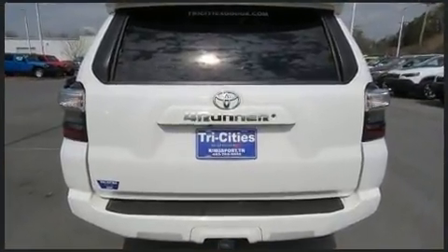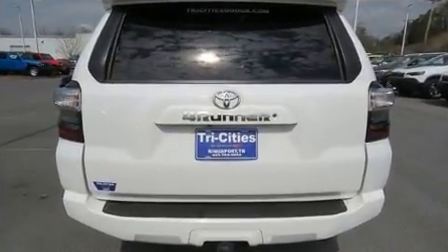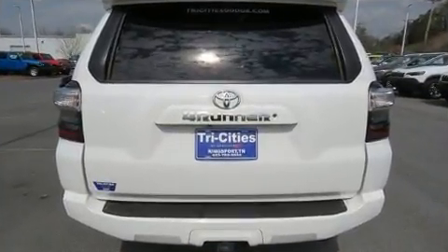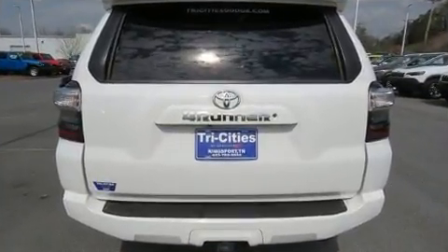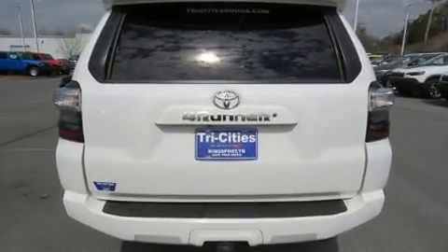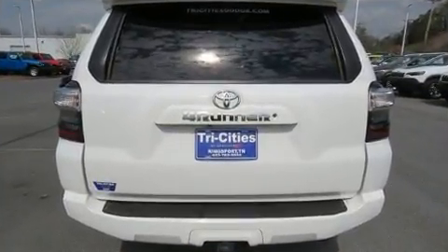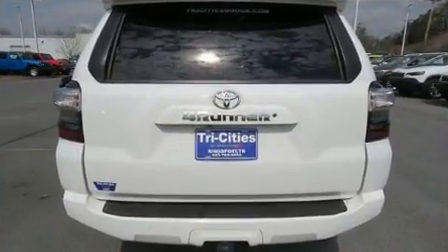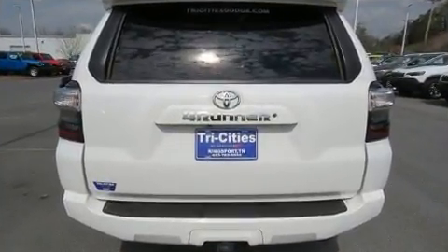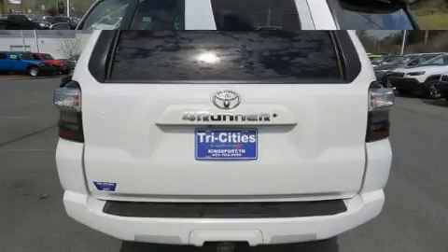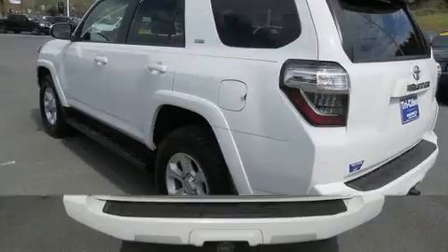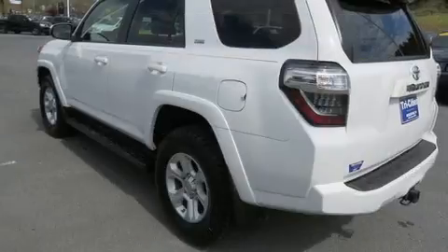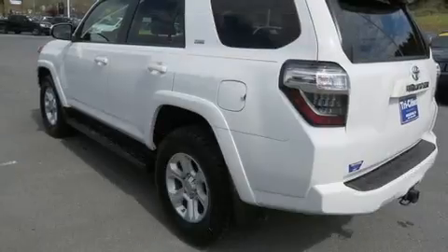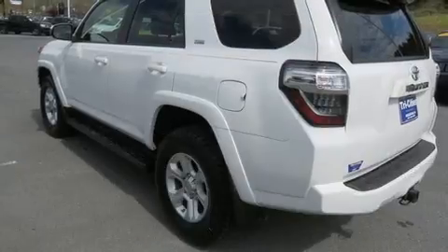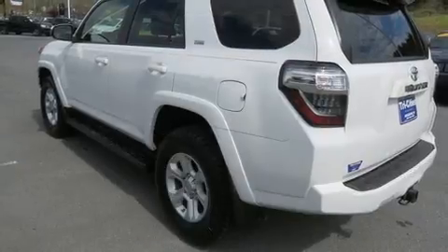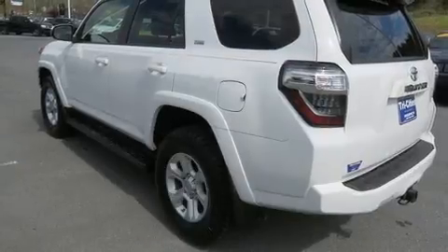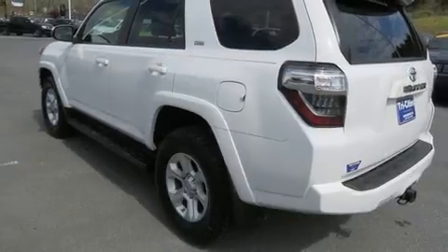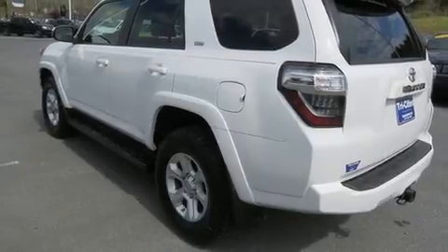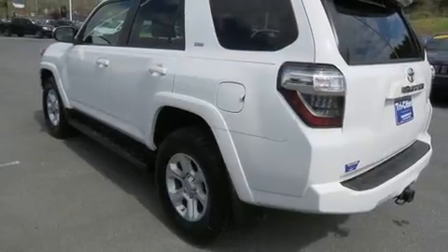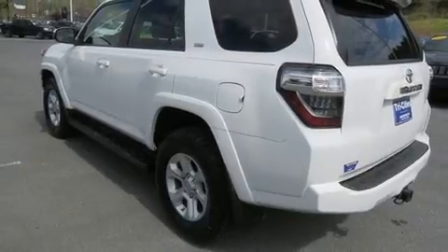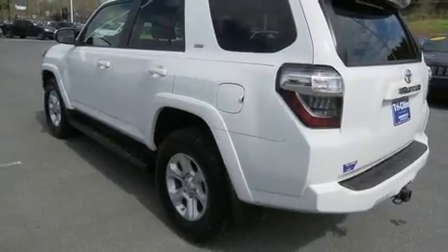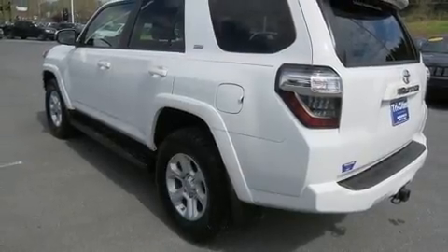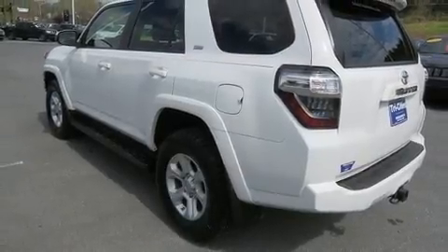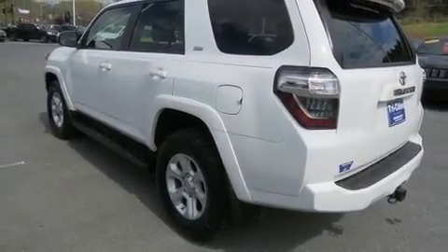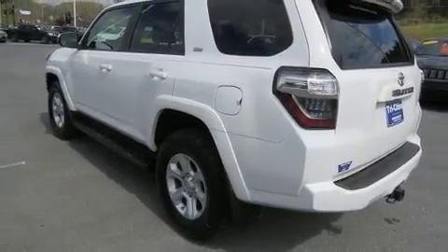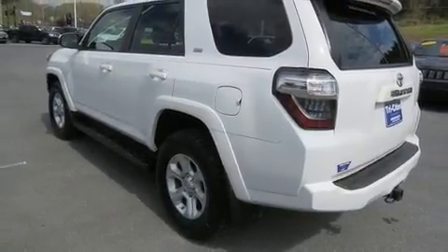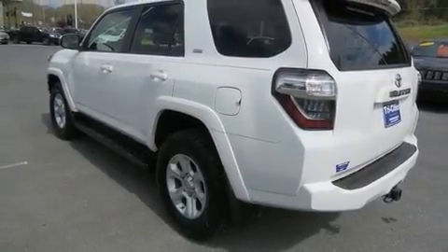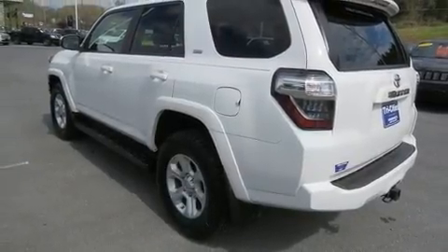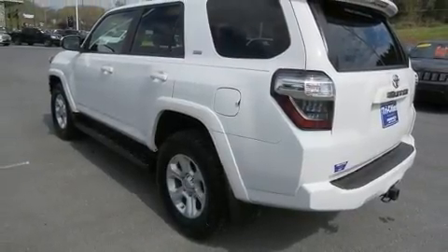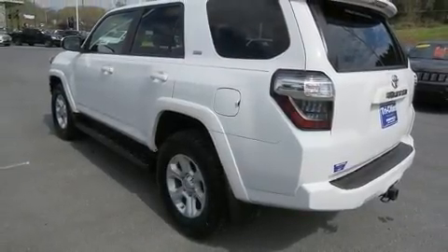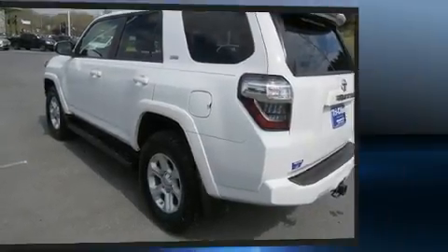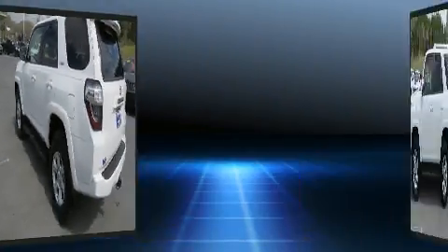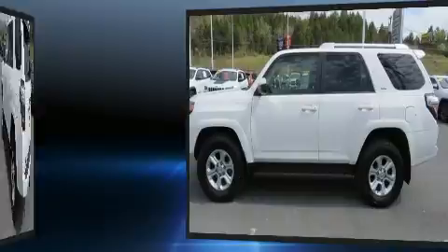It features four-wheel drive capabilities, a durable automatic transmission, and a four-liter six-cylinder engine.